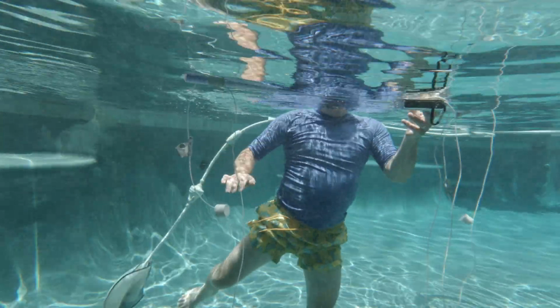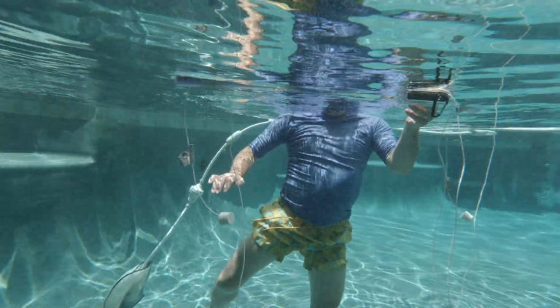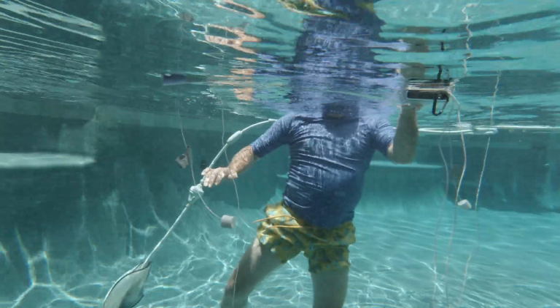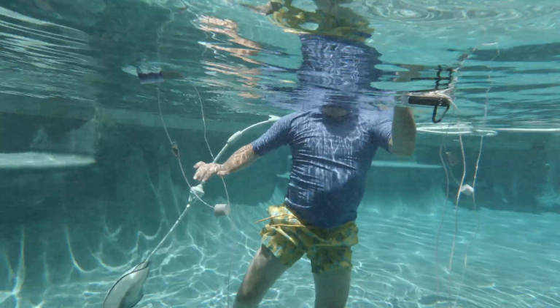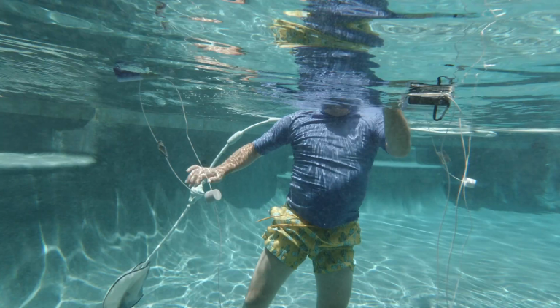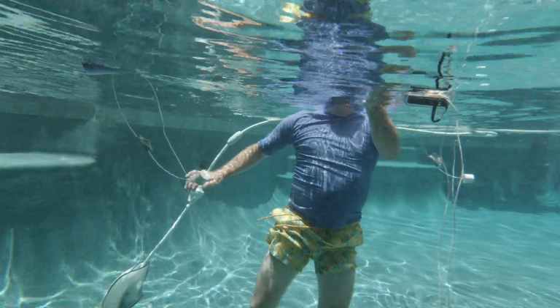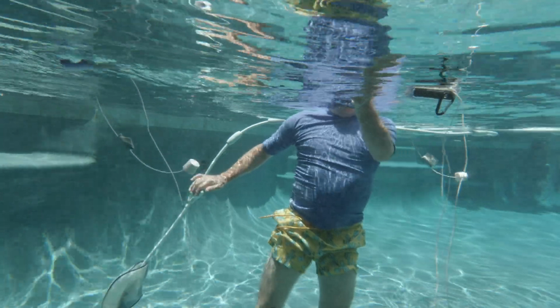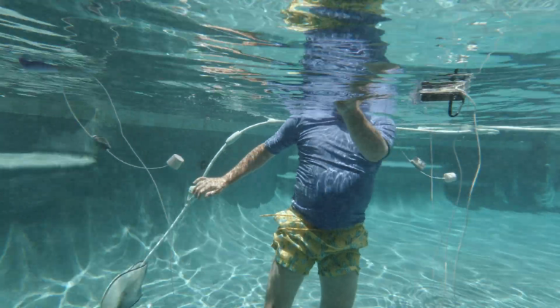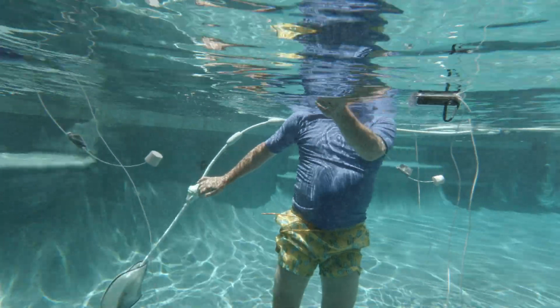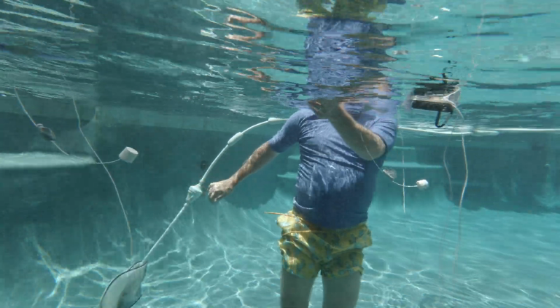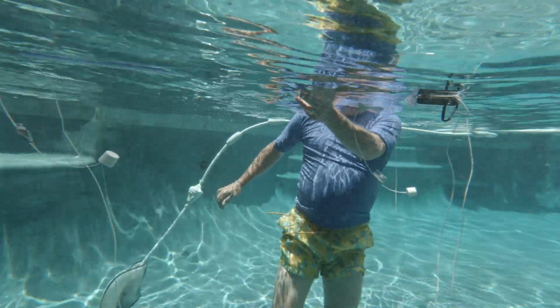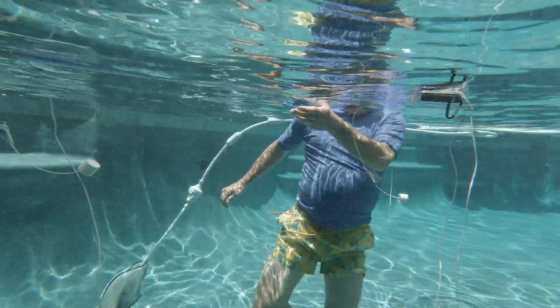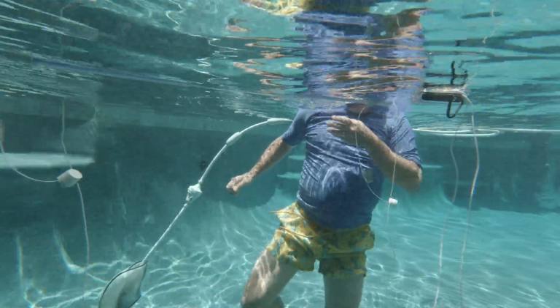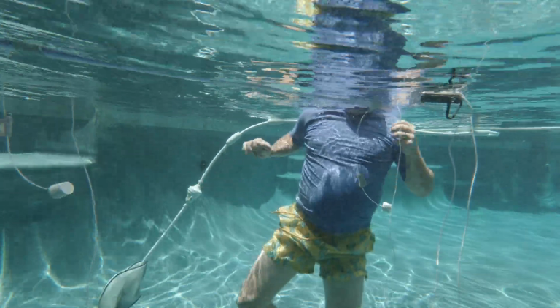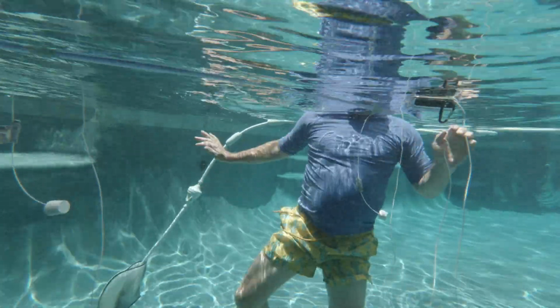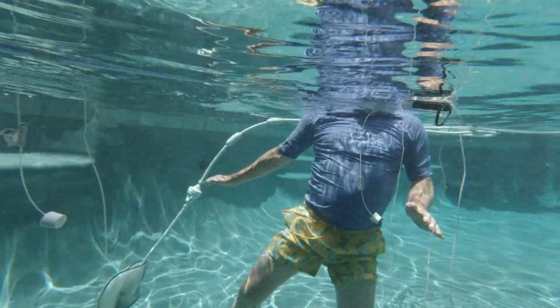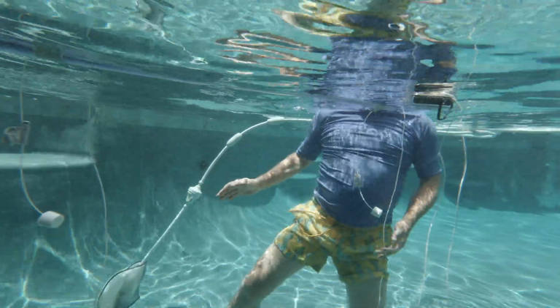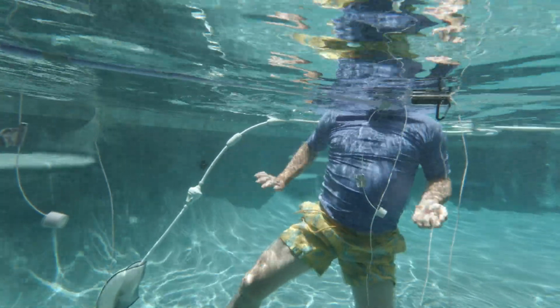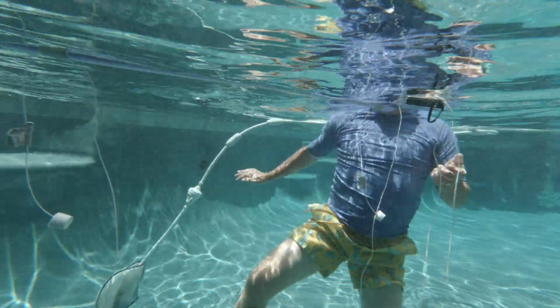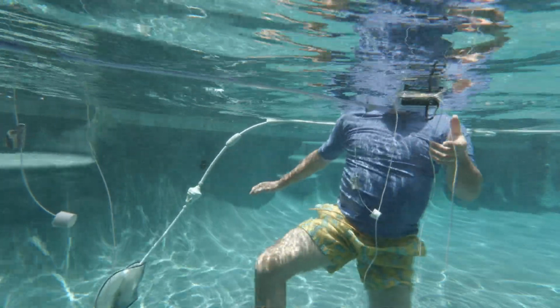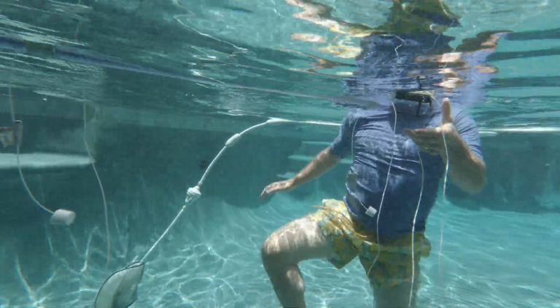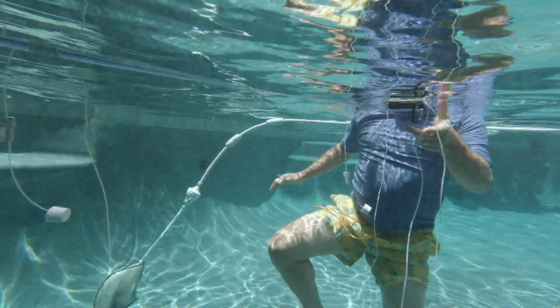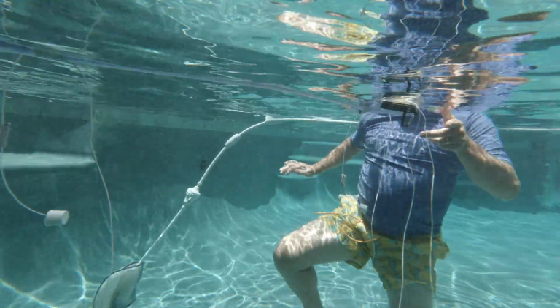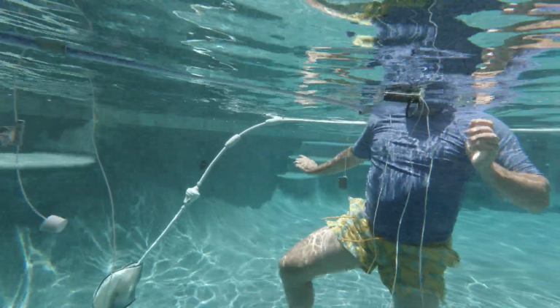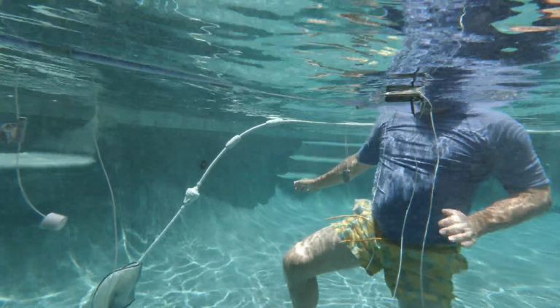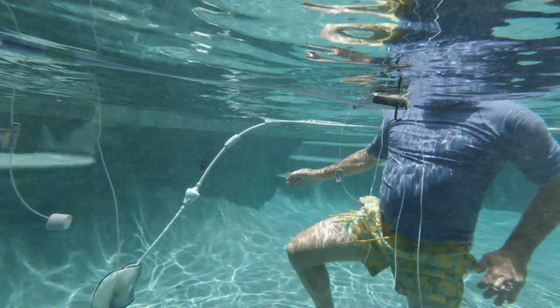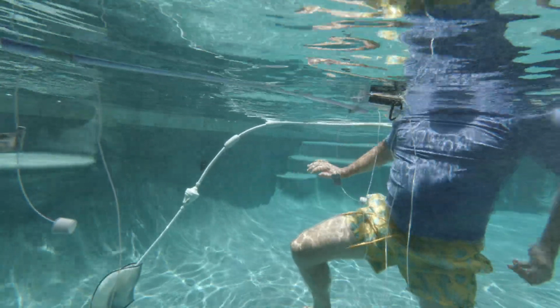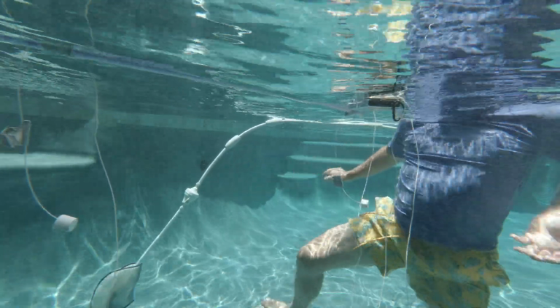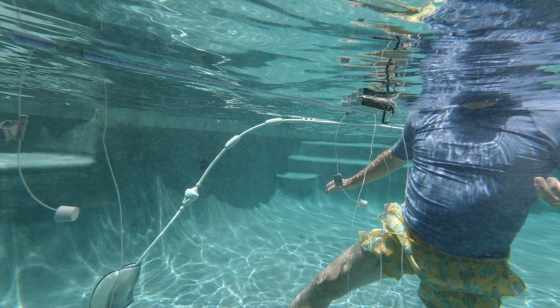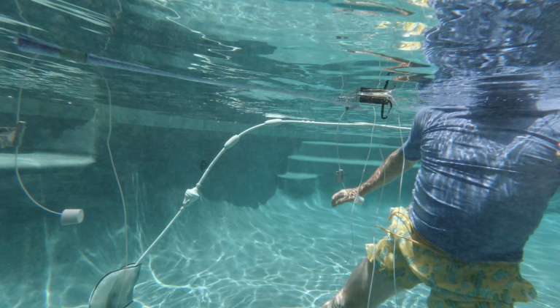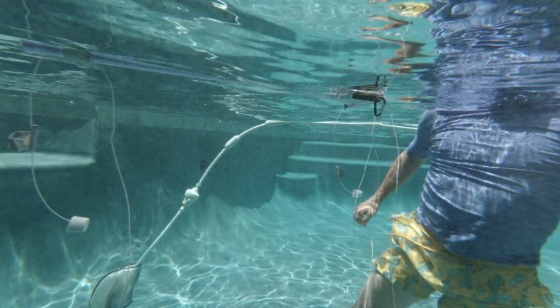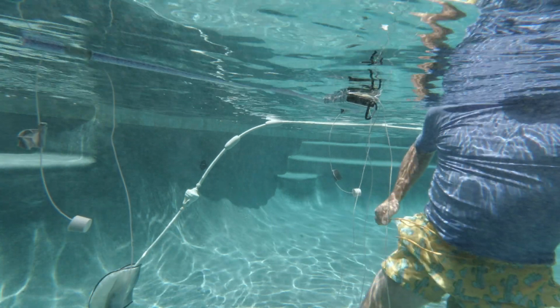I'm quite happy with this build because I don't think there's really anything out there like this available for either the hobbyist or nature recordist.